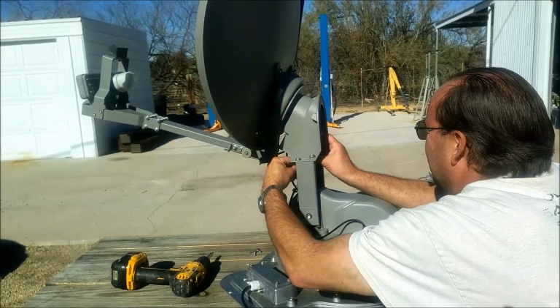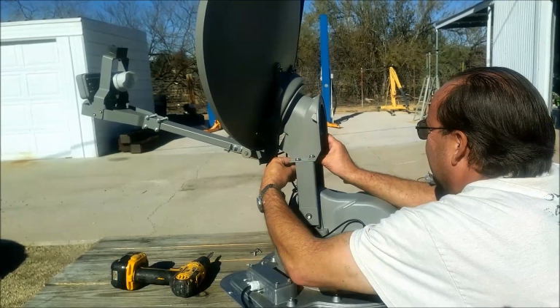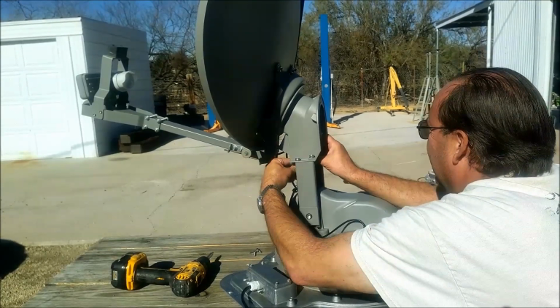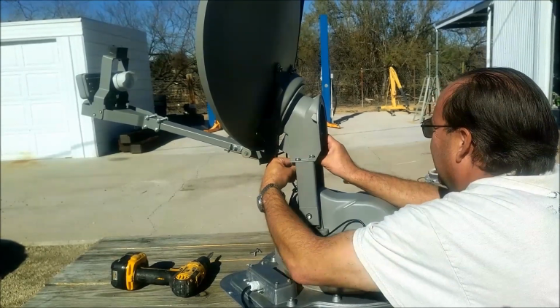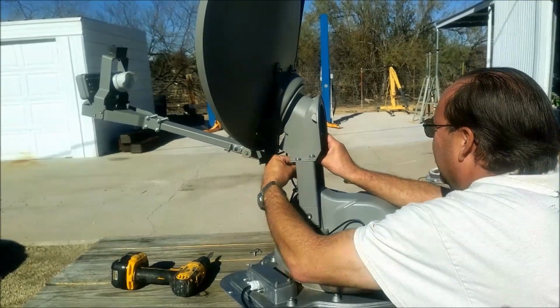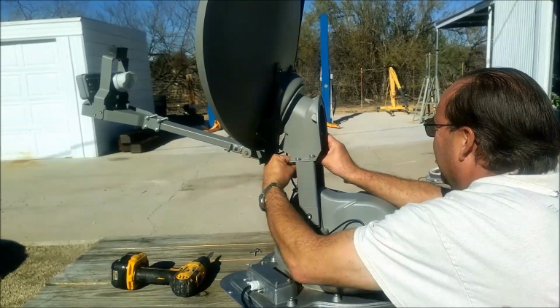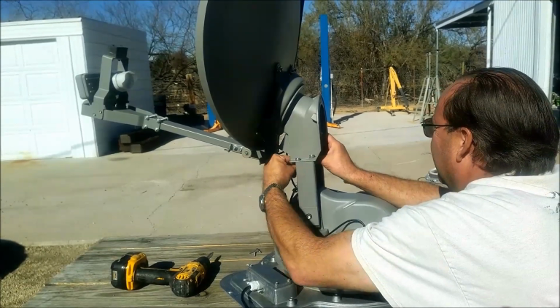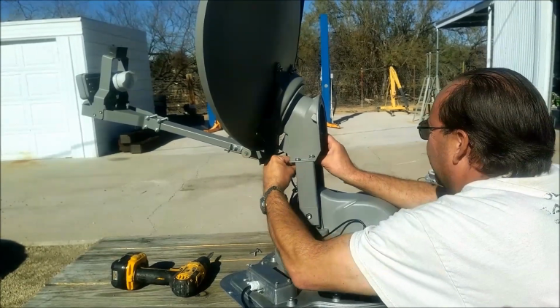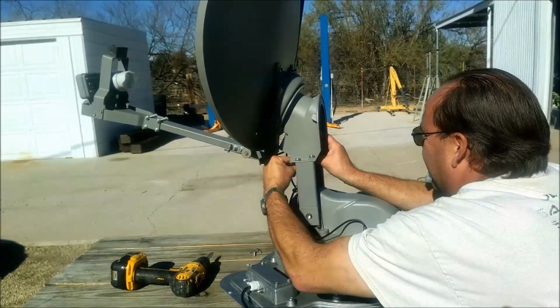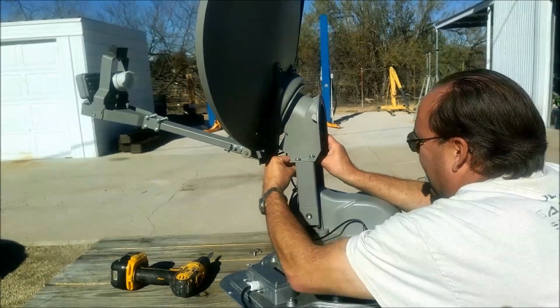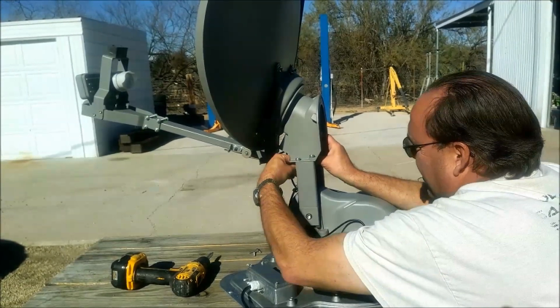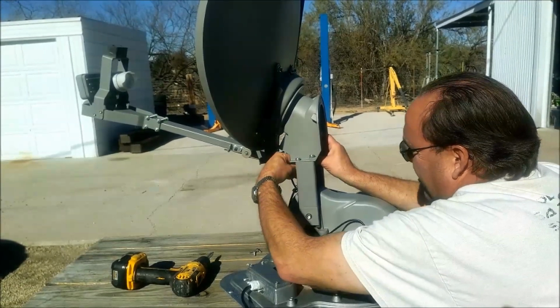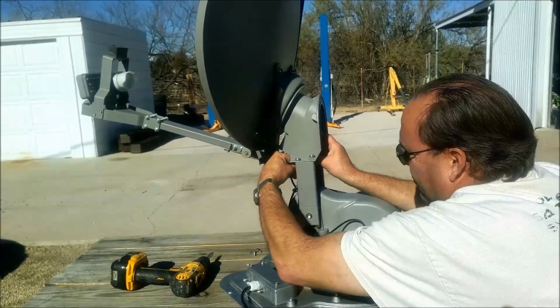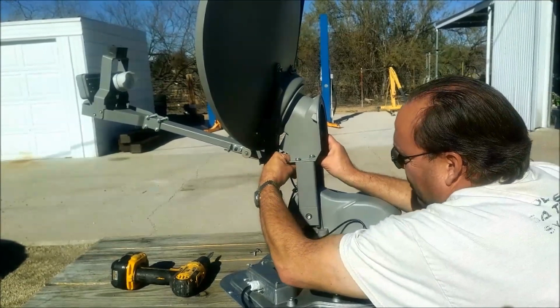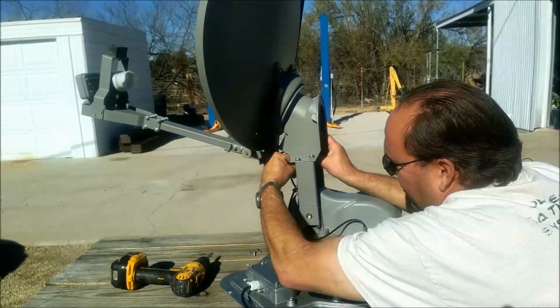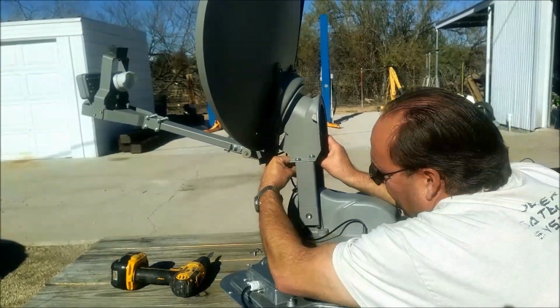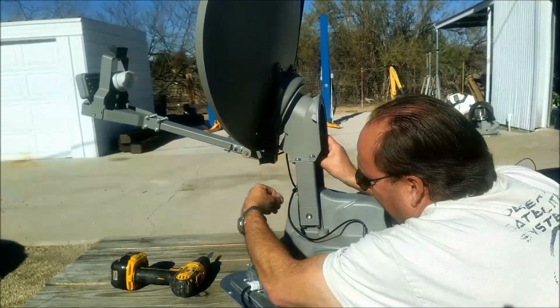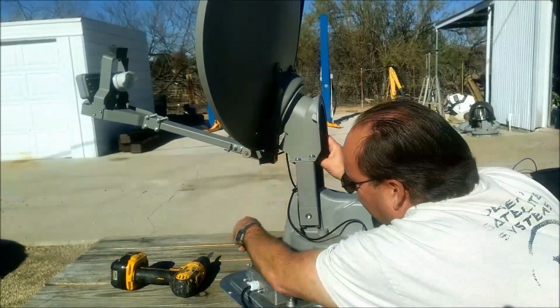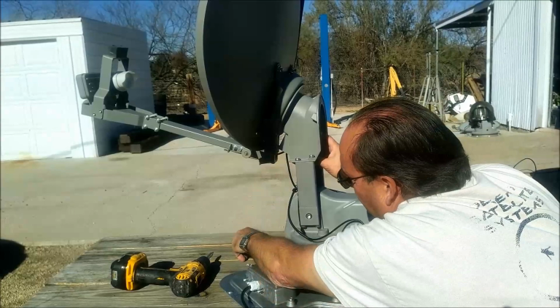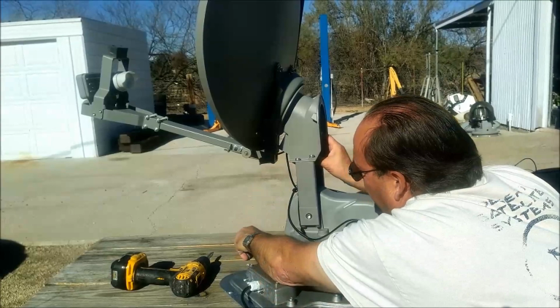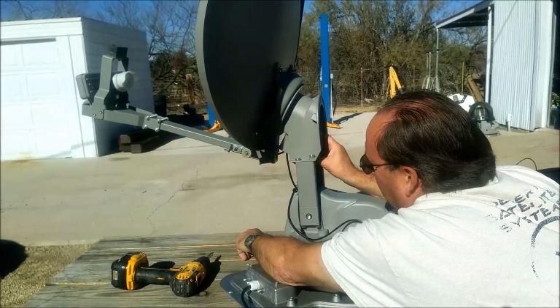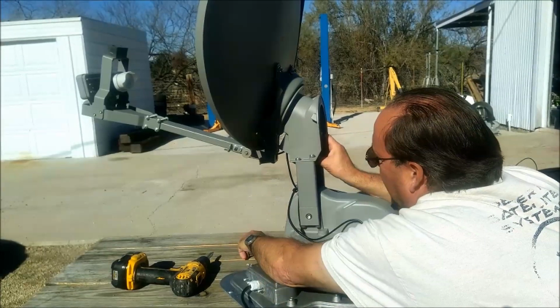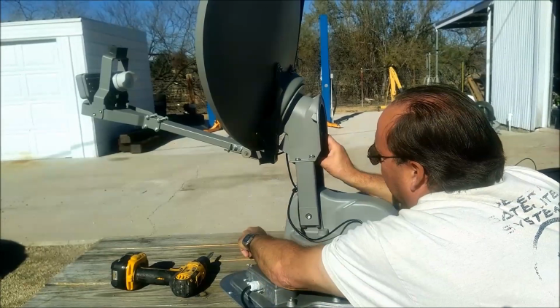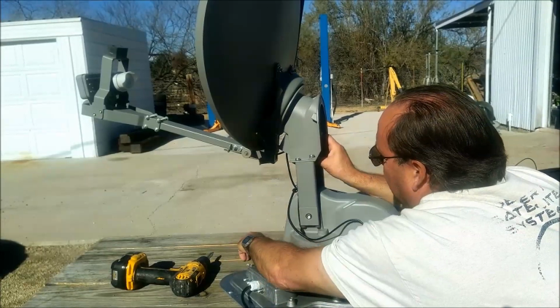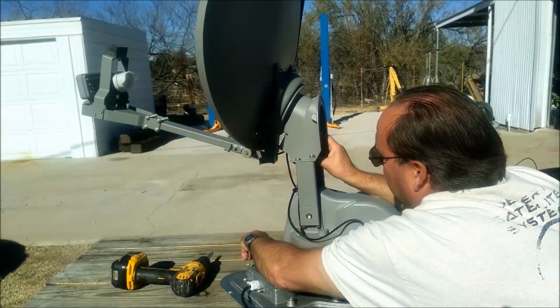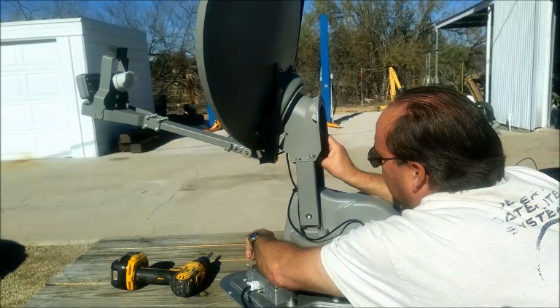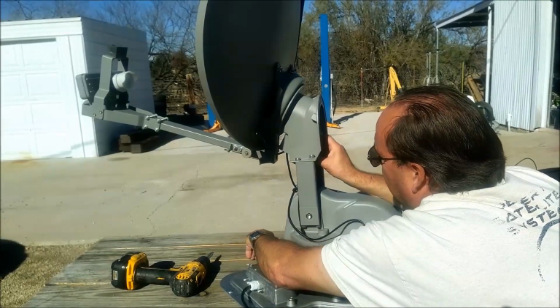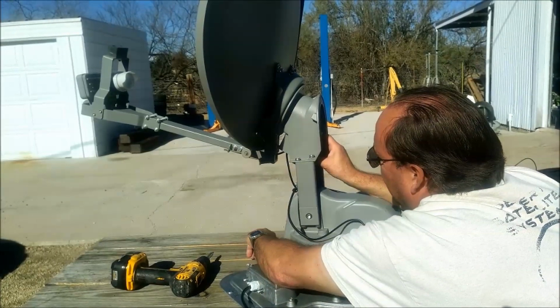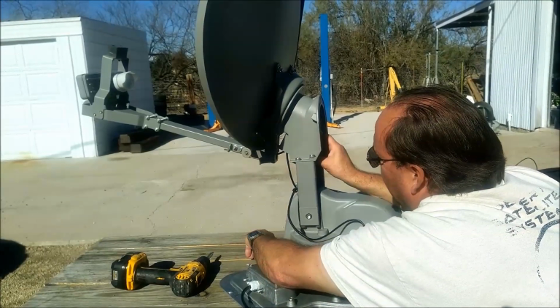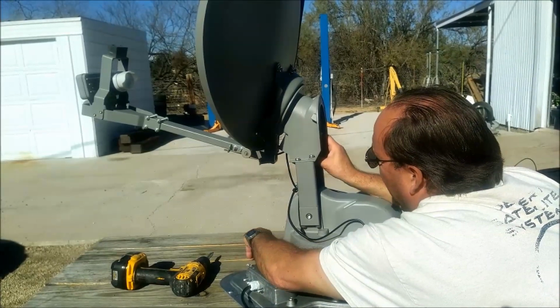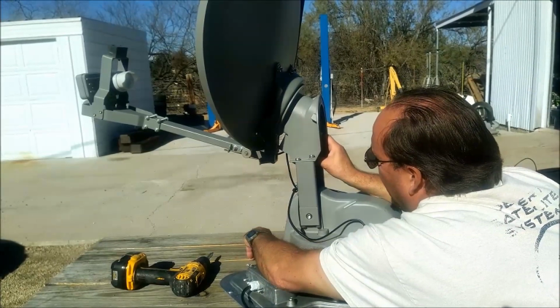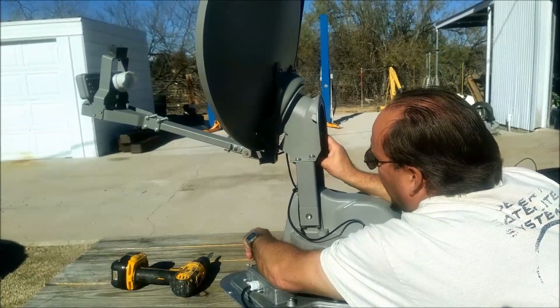Even the guy that does it all the time has a hard time getting the screws started once in a while.